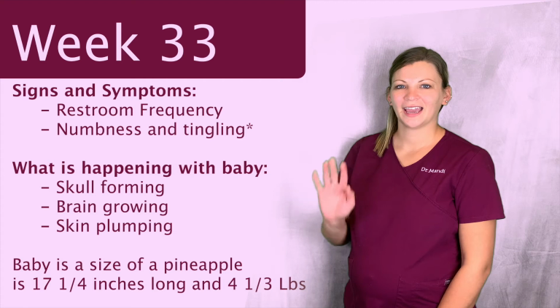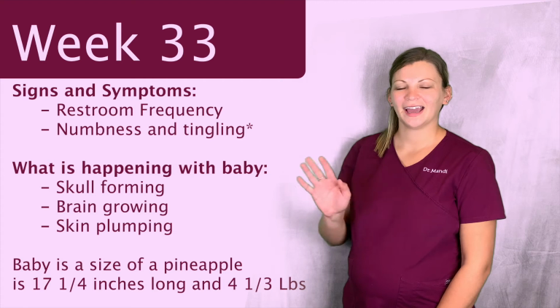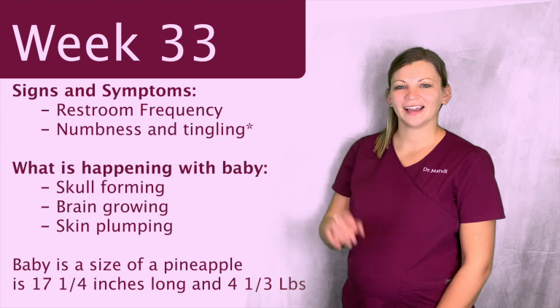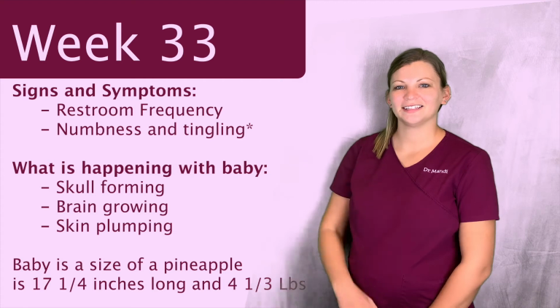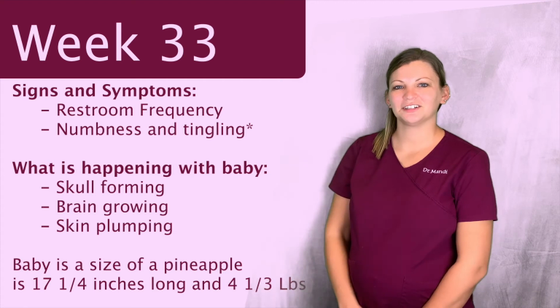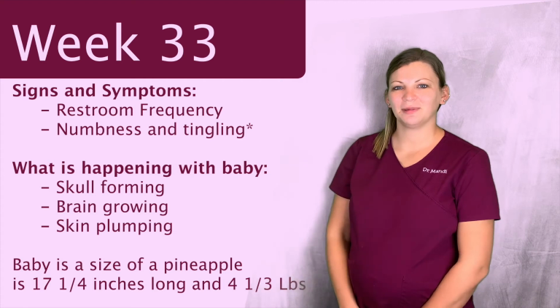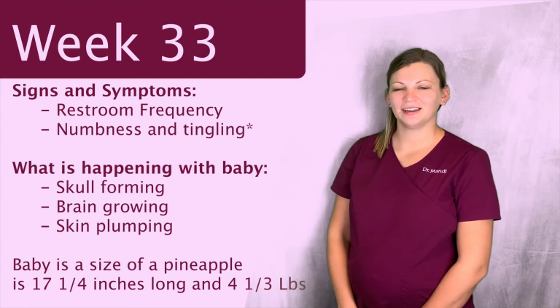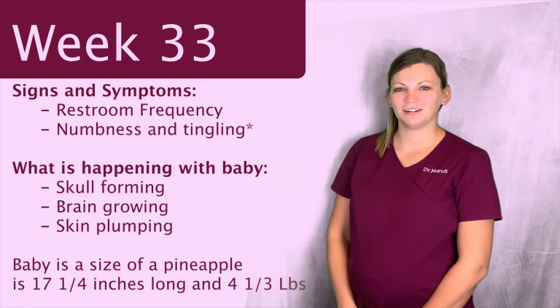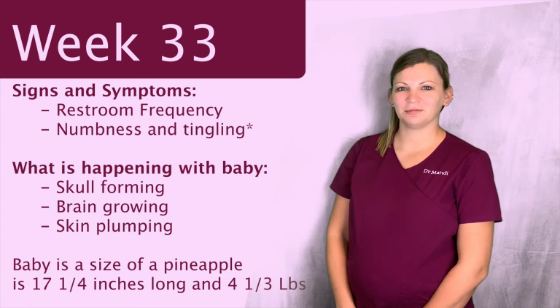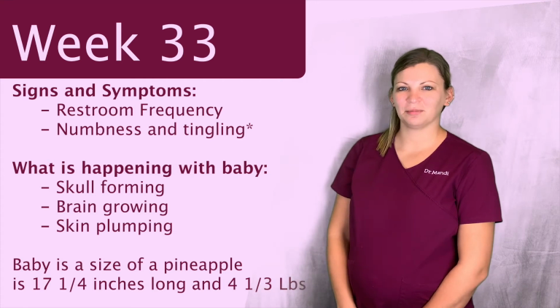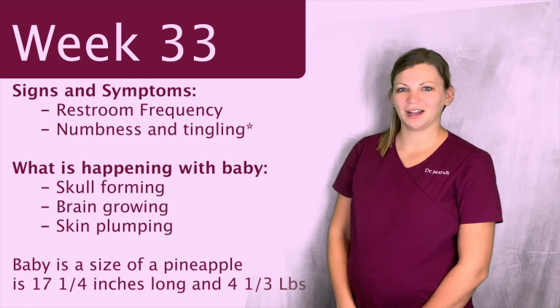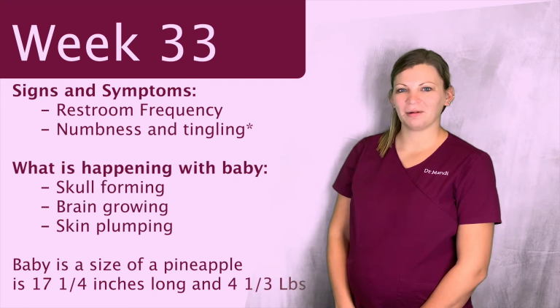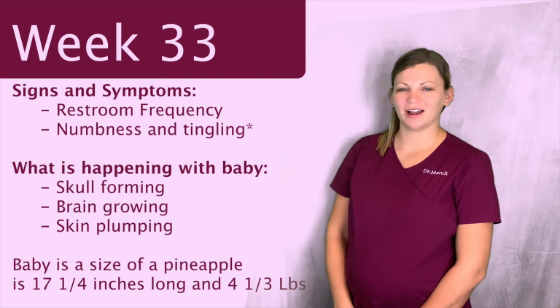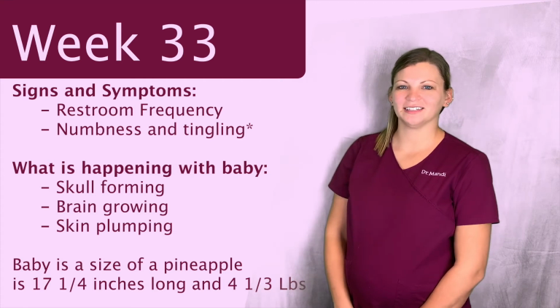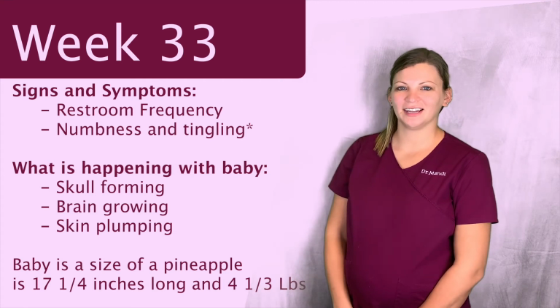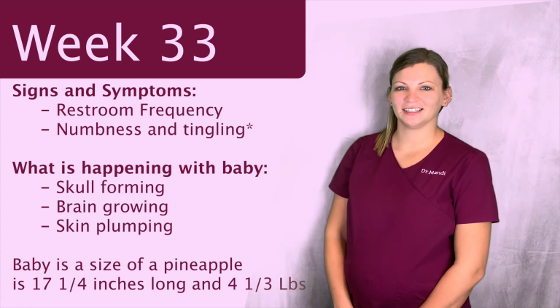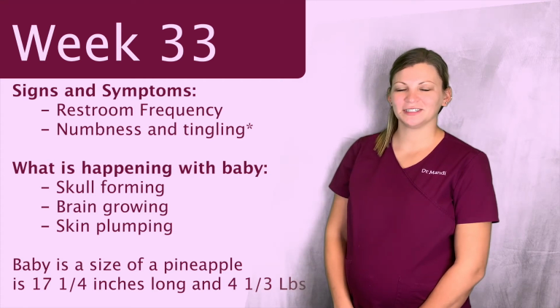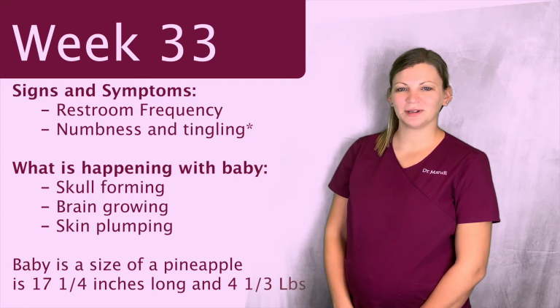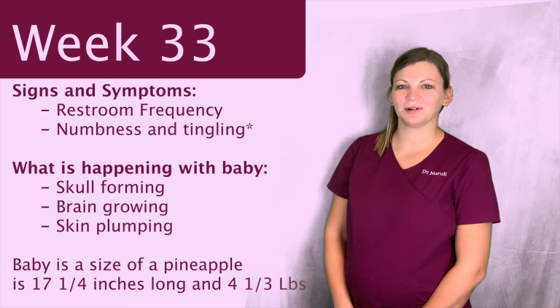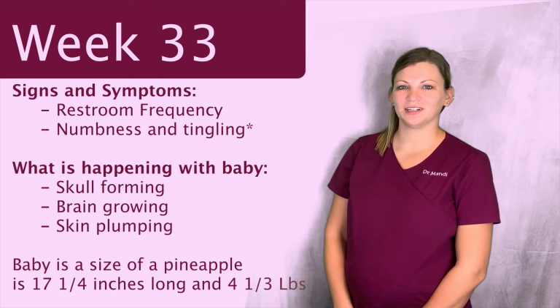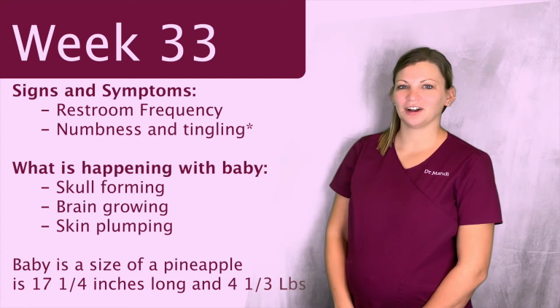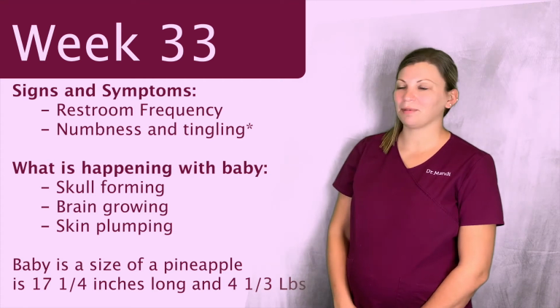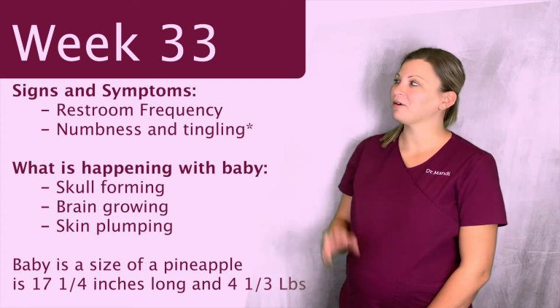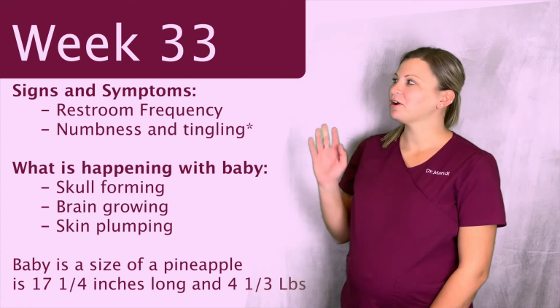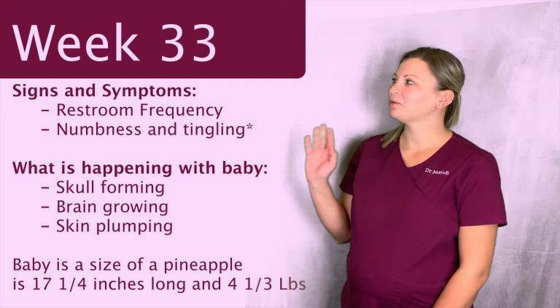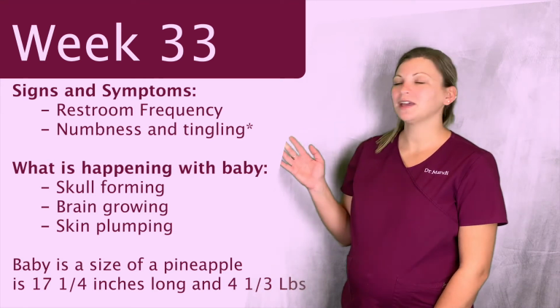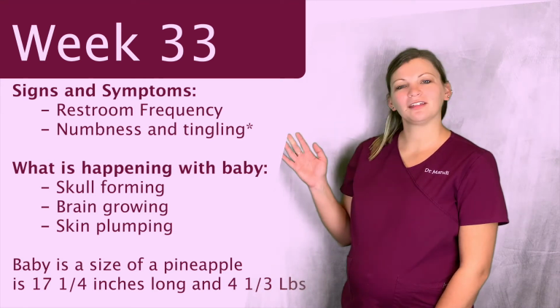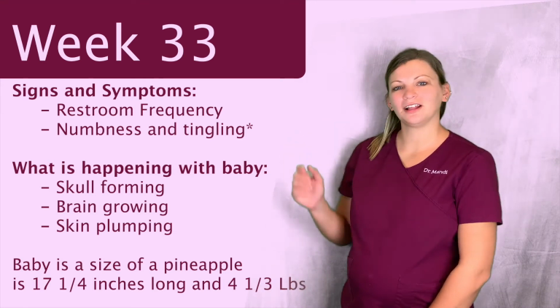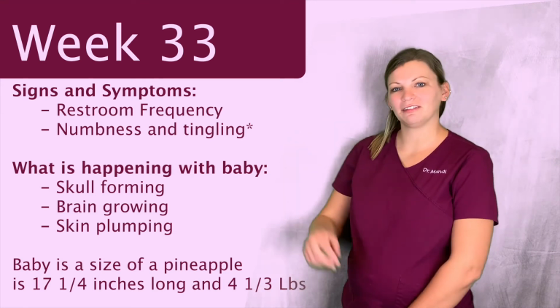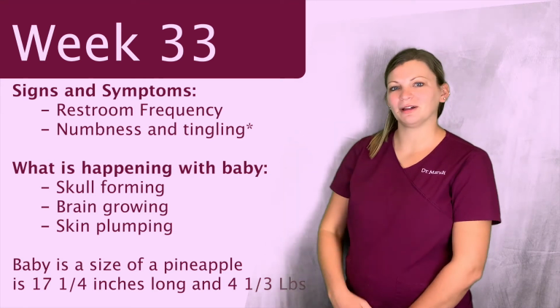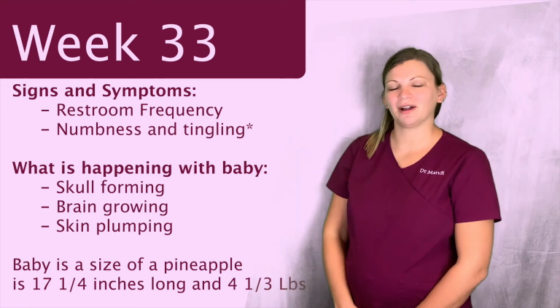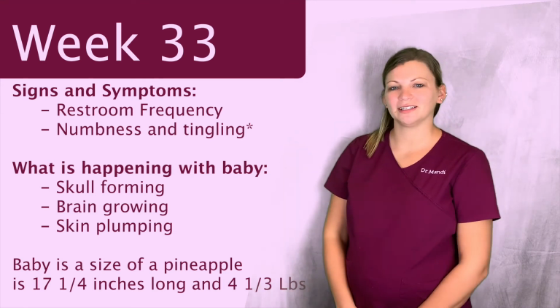Hi guys, Dr. Amanda here from Drummond Chiropractic, and this week we're going to talk about week 33 of pregnancy.